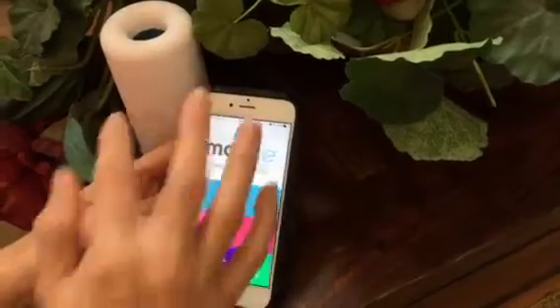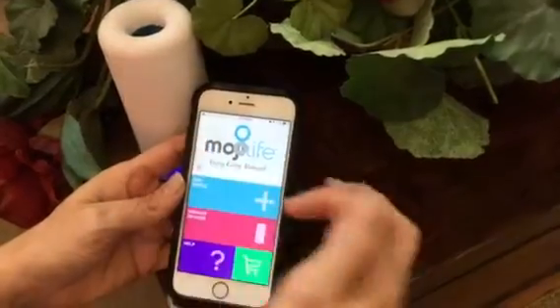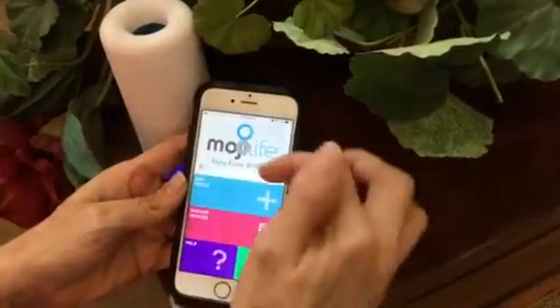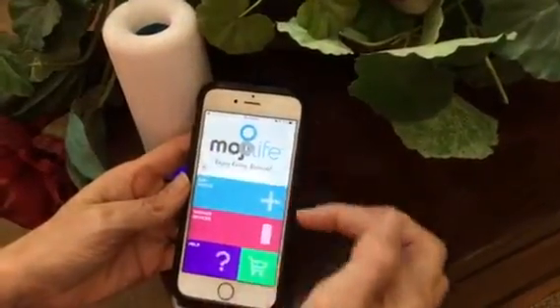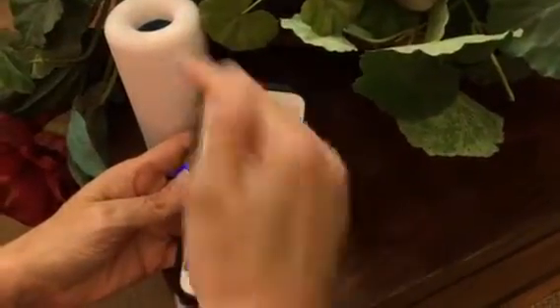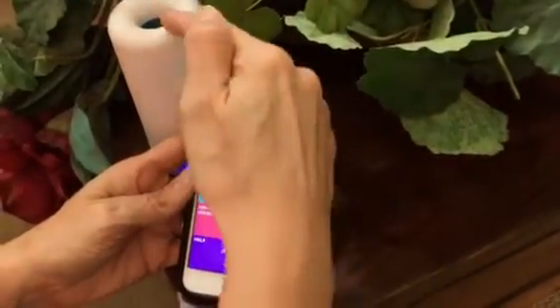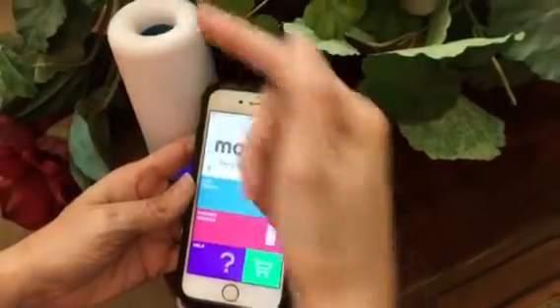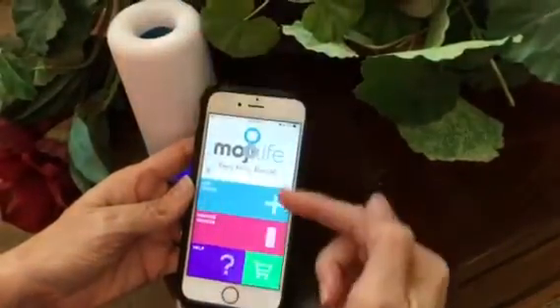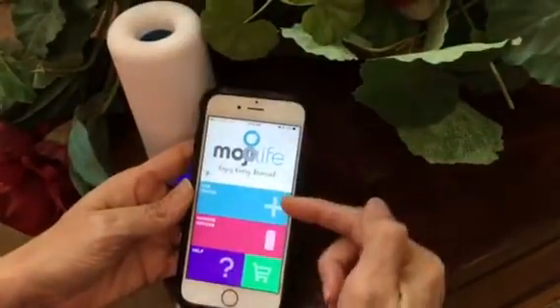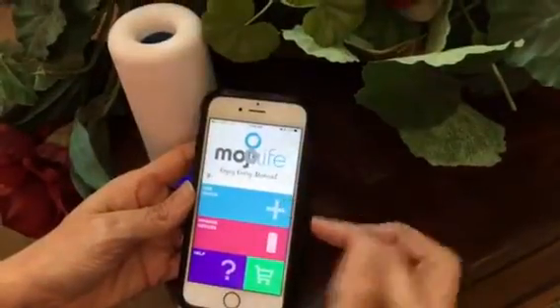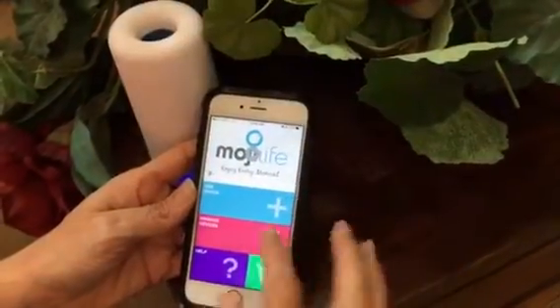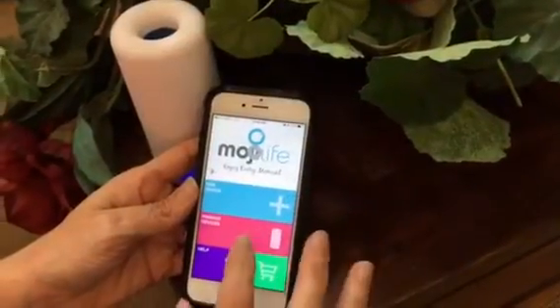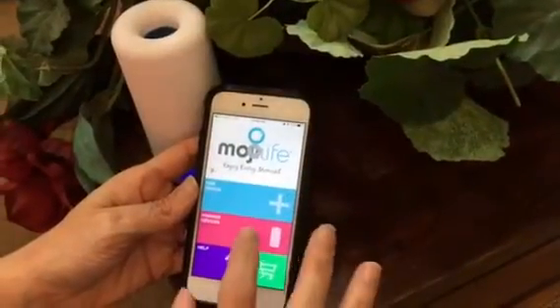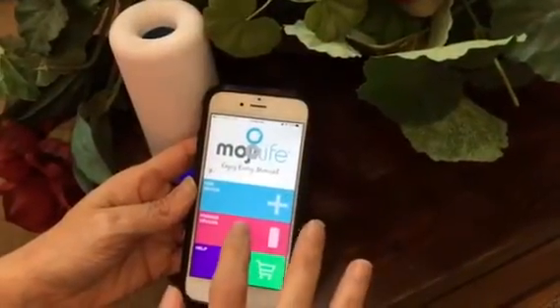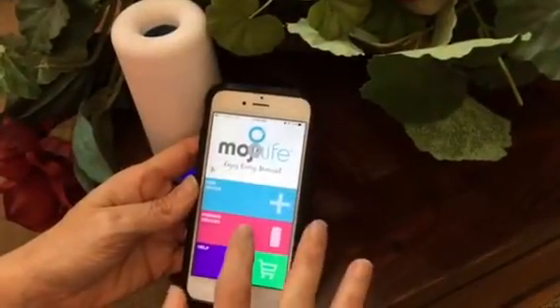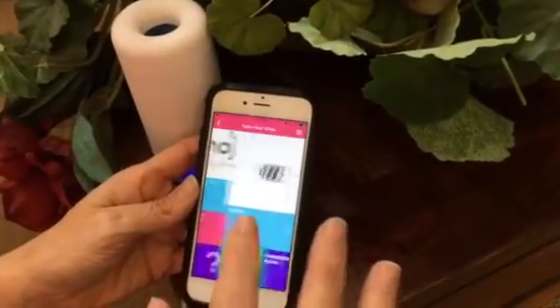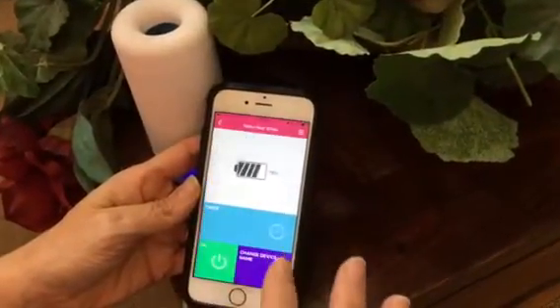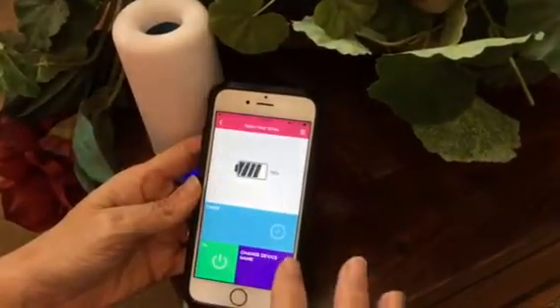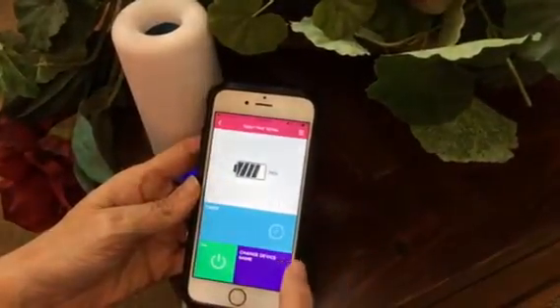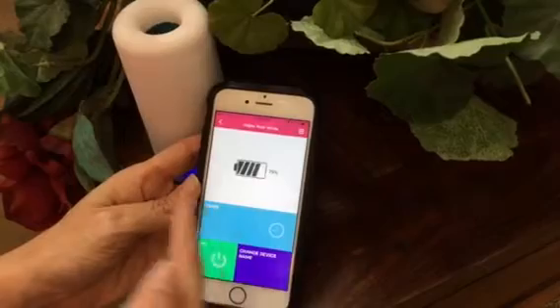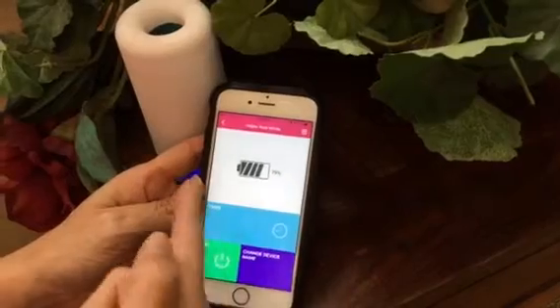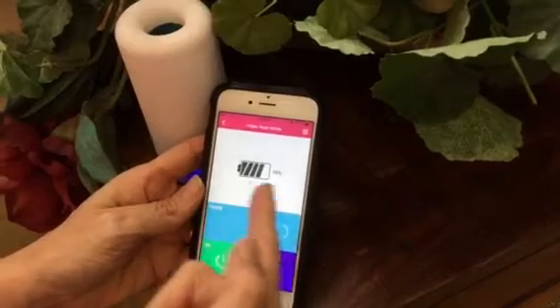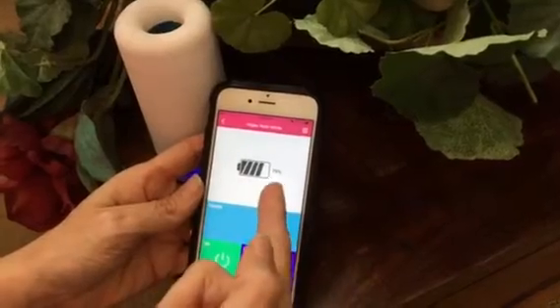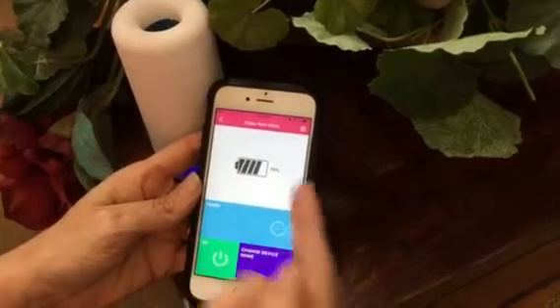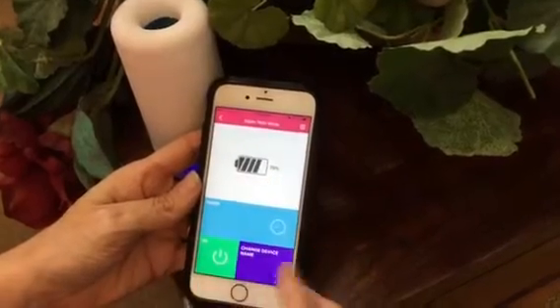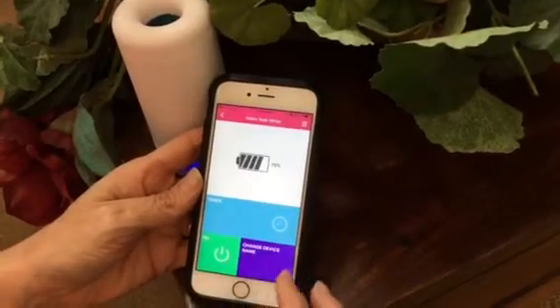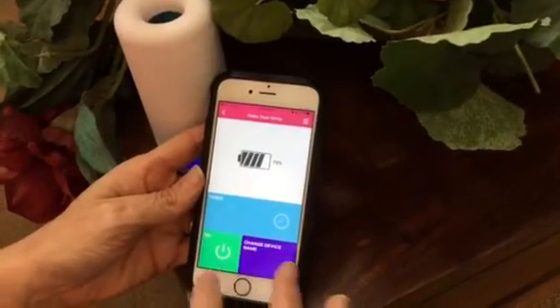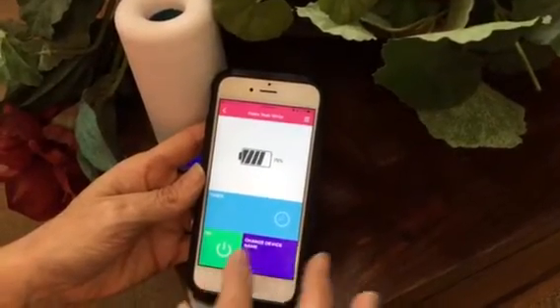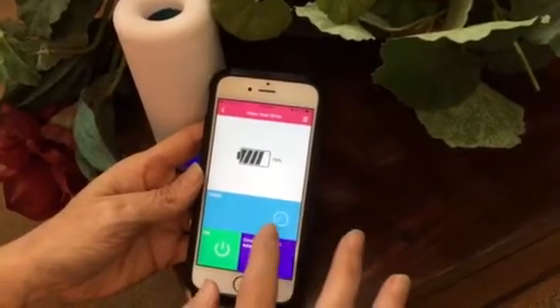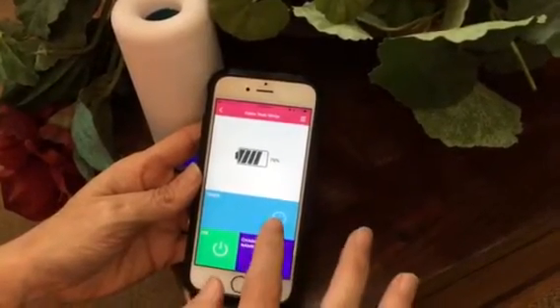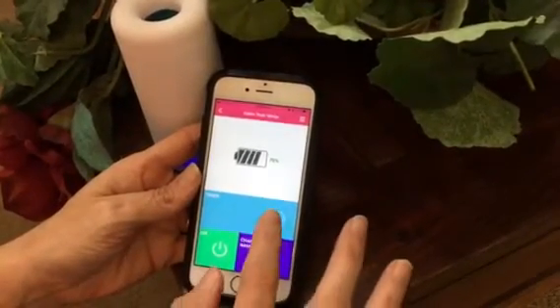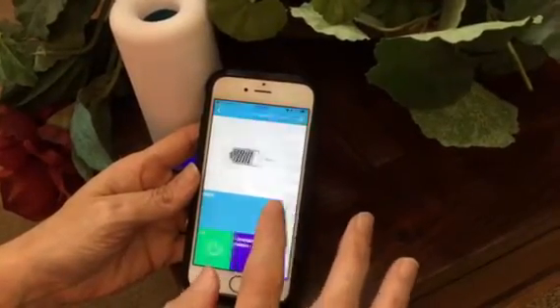You can see that my Air Moji unit is connected to my app. Click on Manage Devices. You can see your battery life, and then you click on Timer.